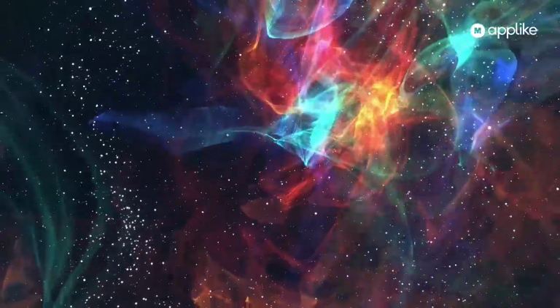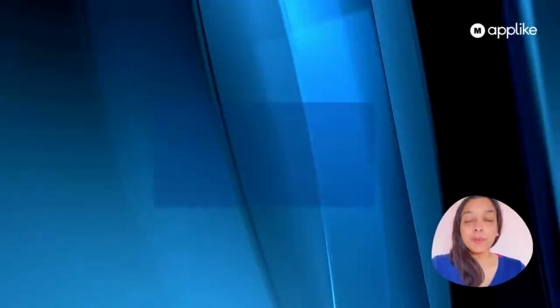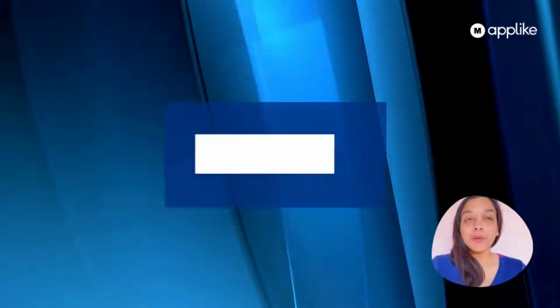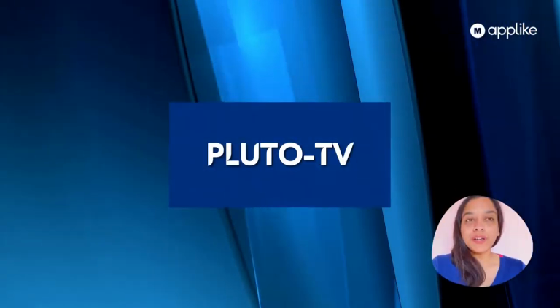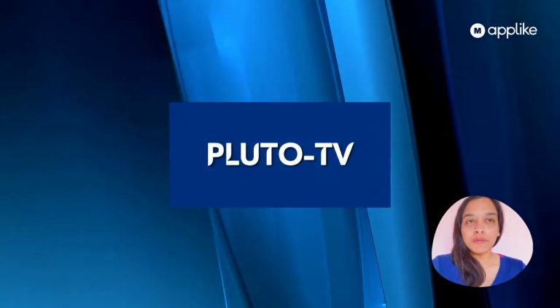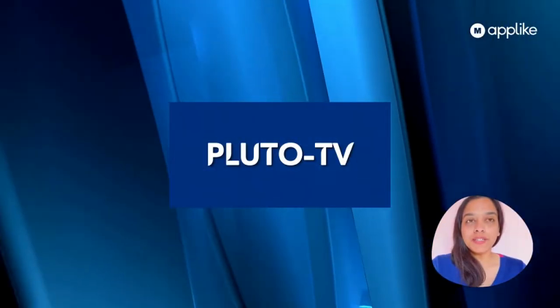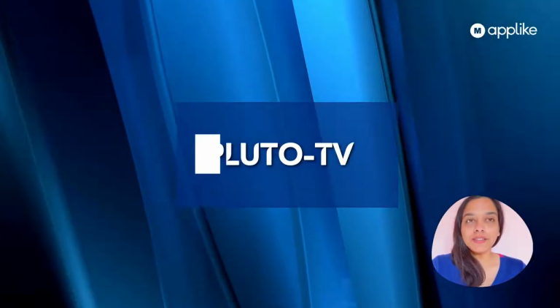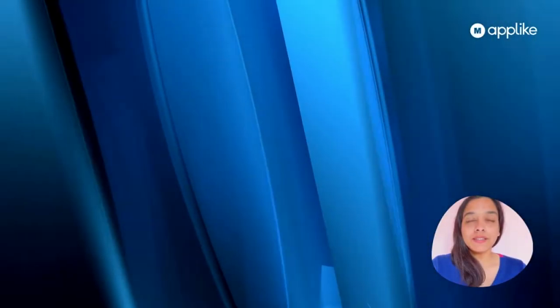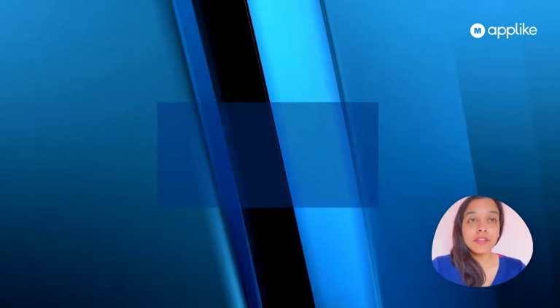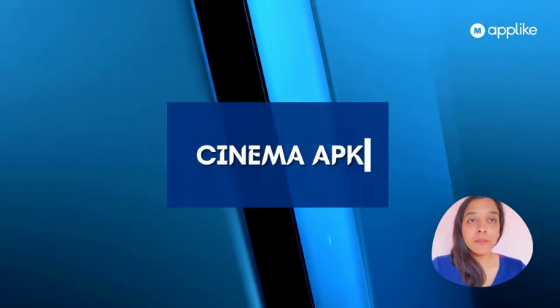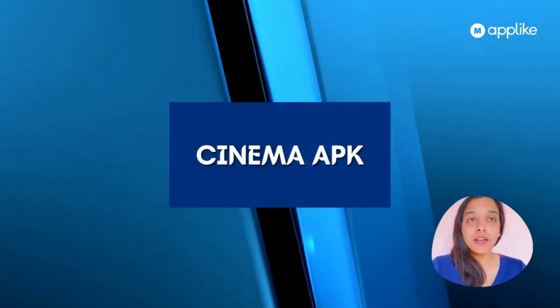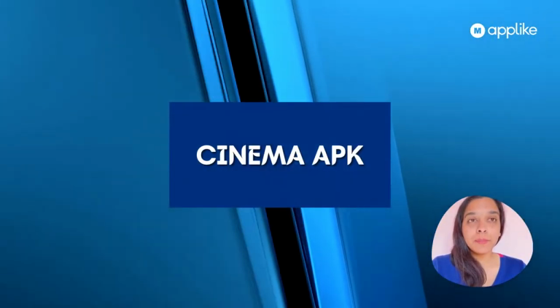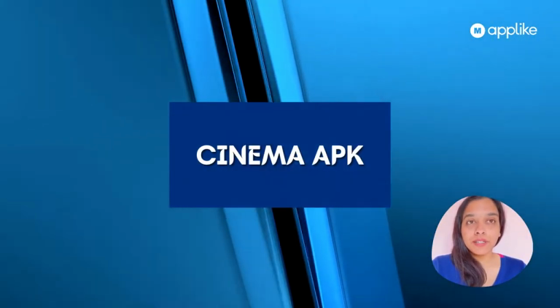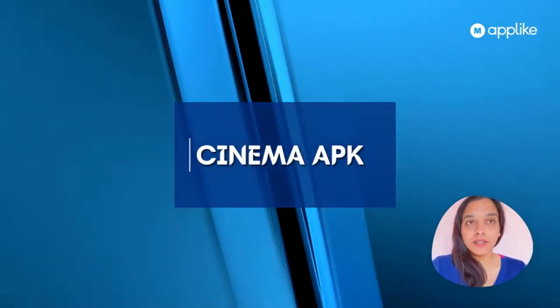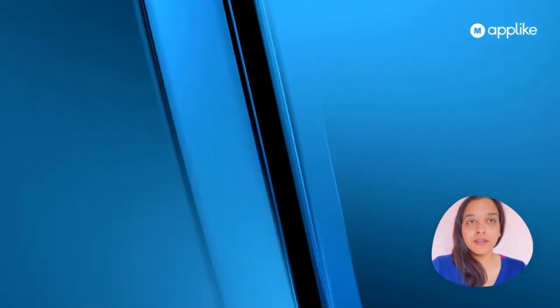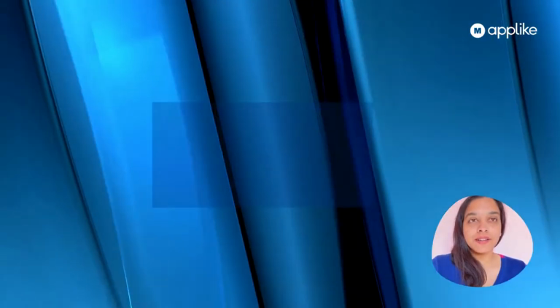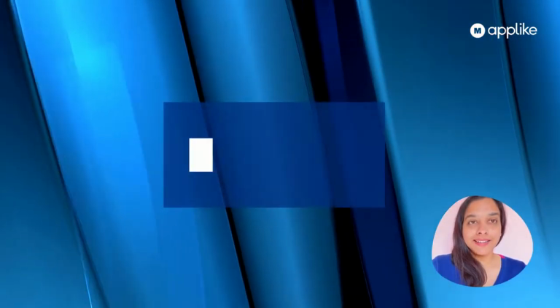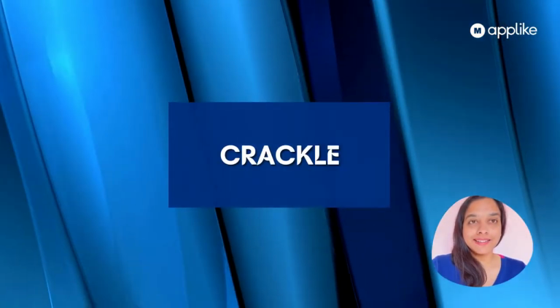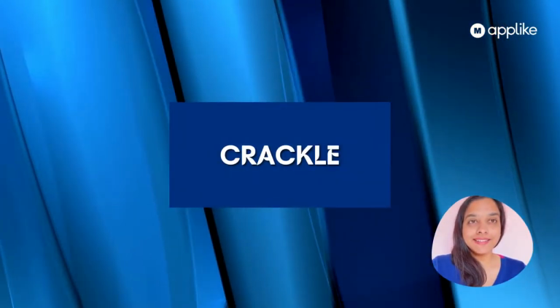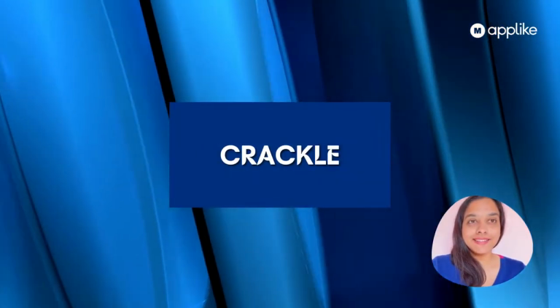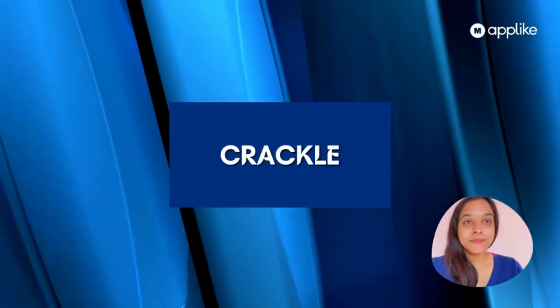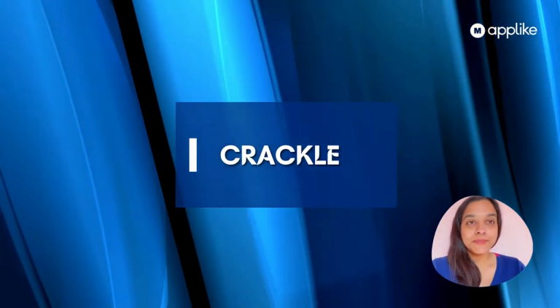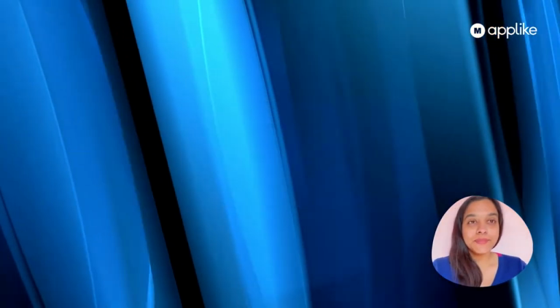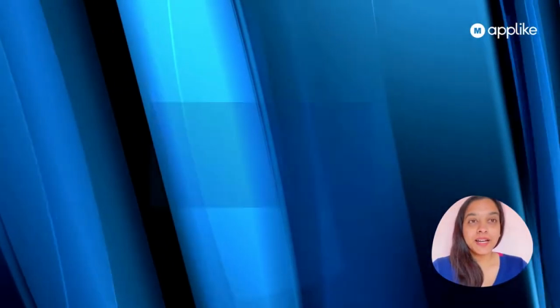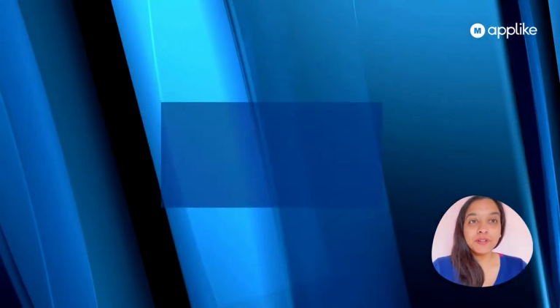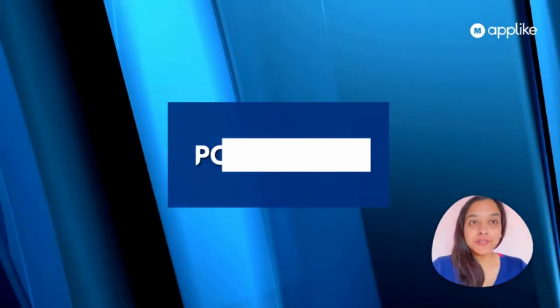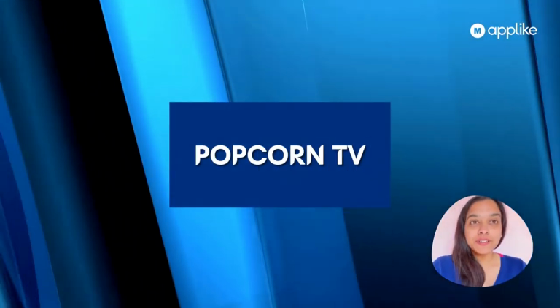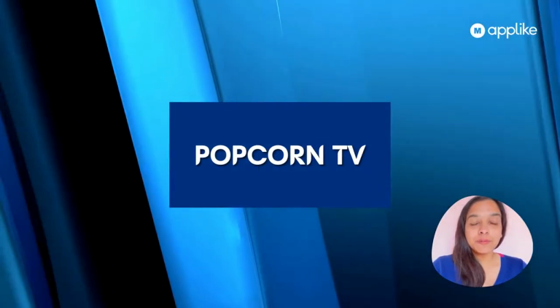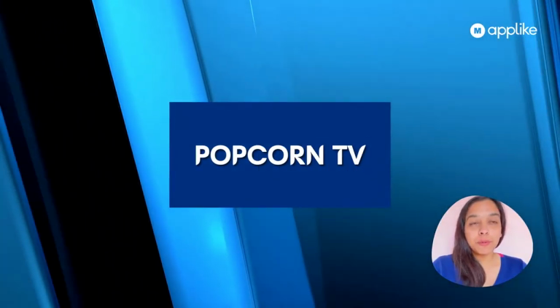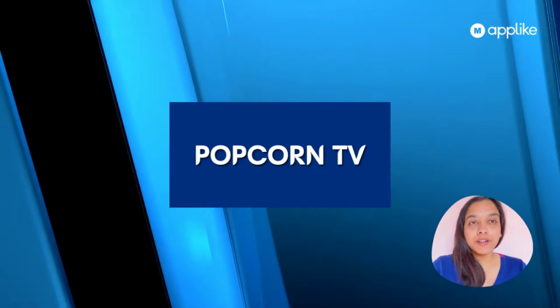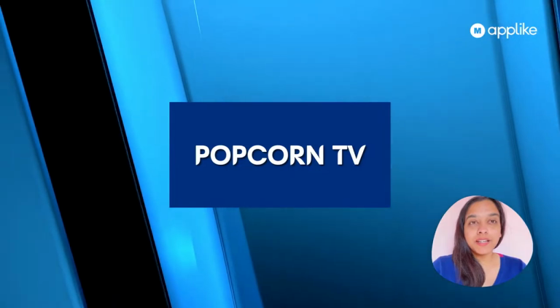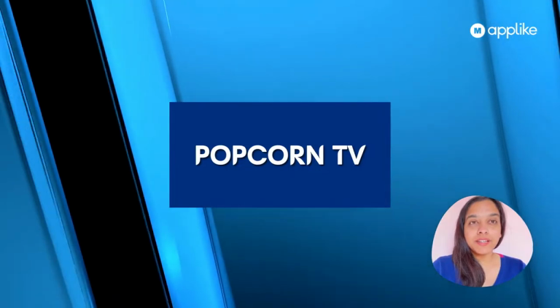Pluto TV, Cinema APK, Crackle, and the fifth is Popcorn TV.